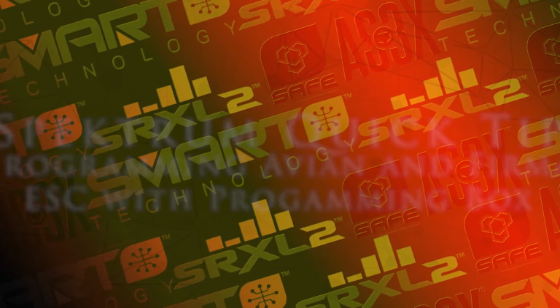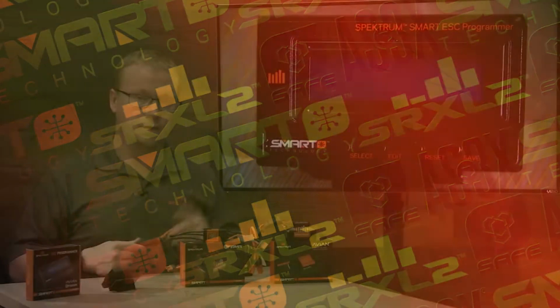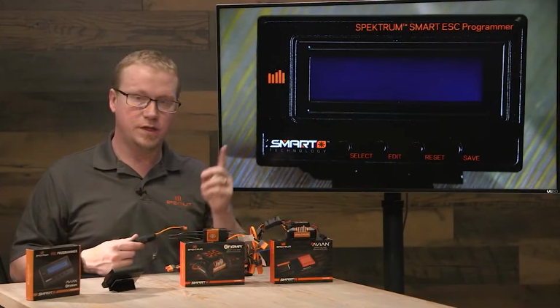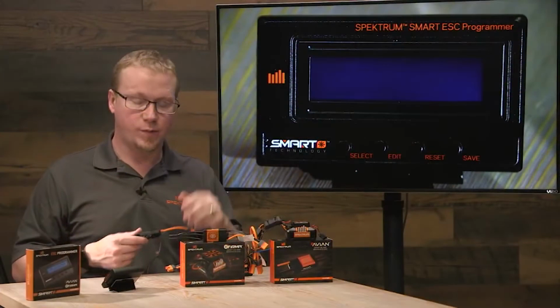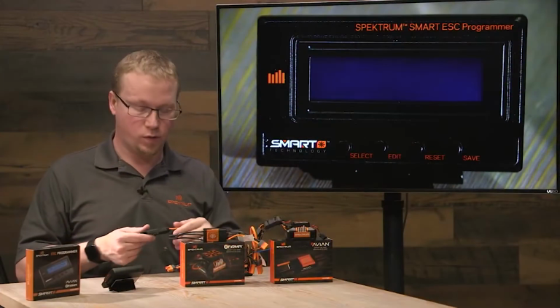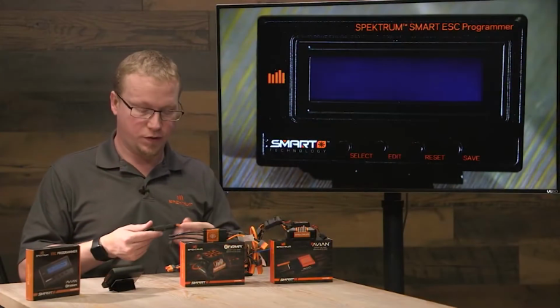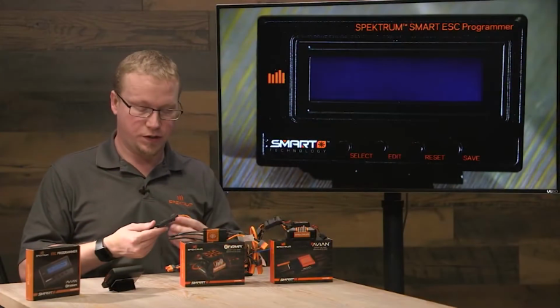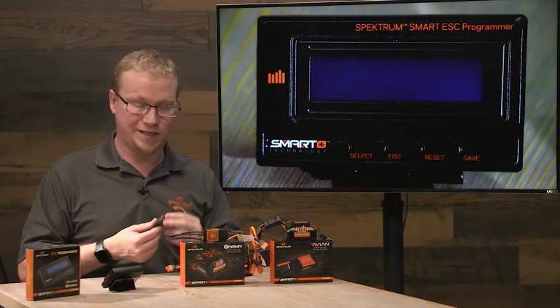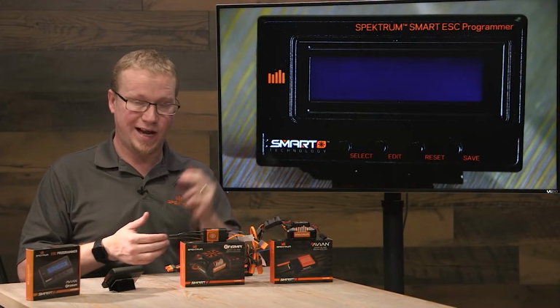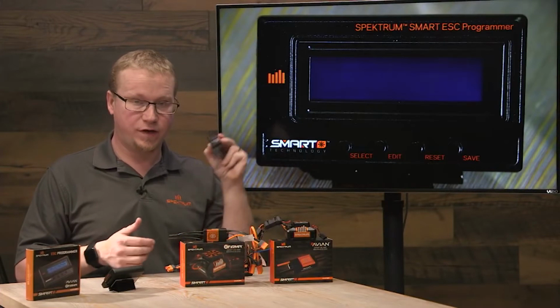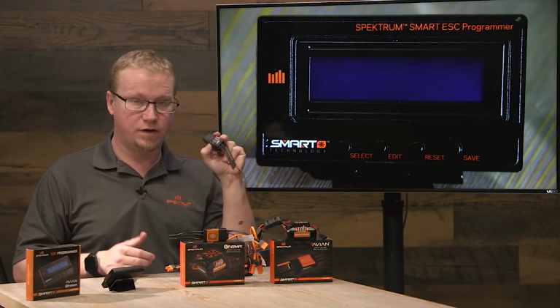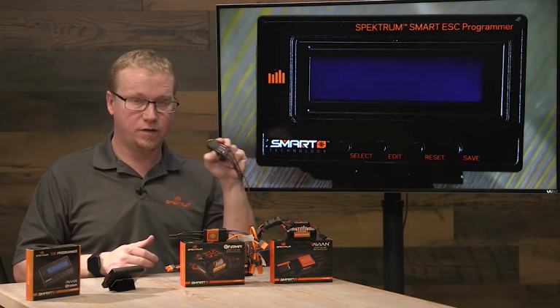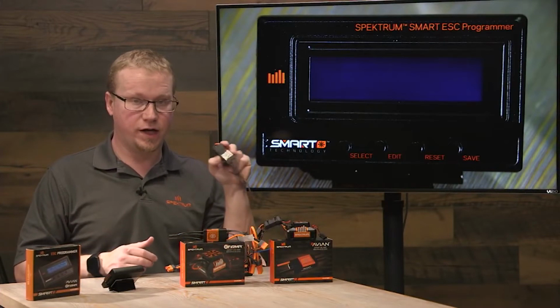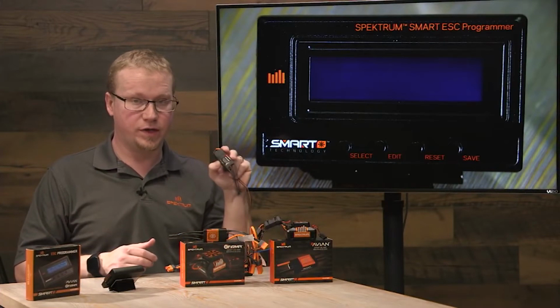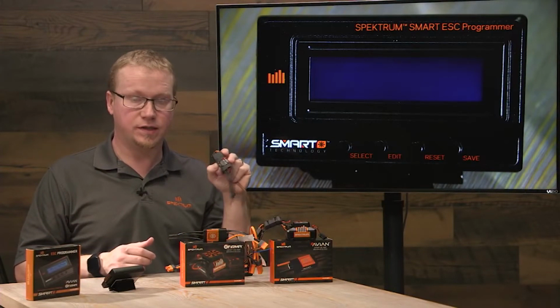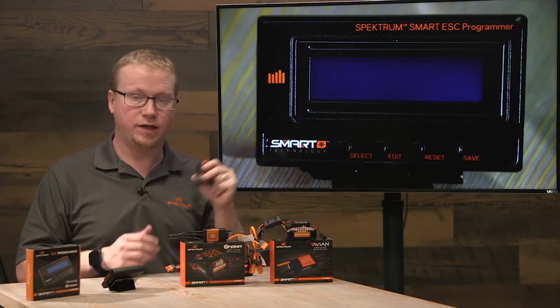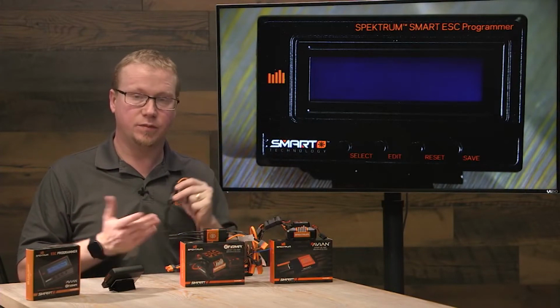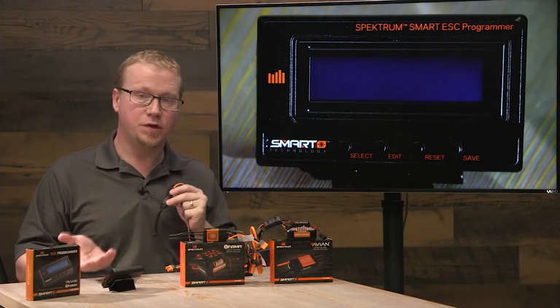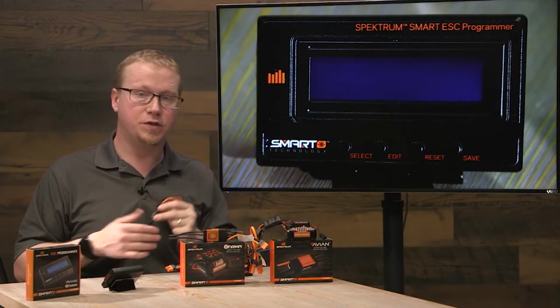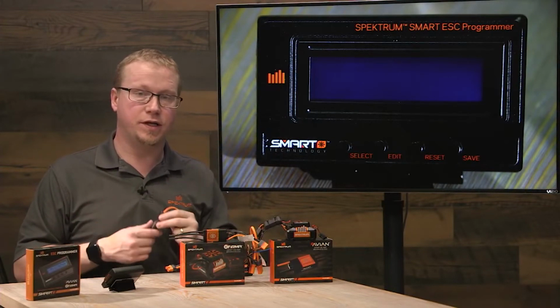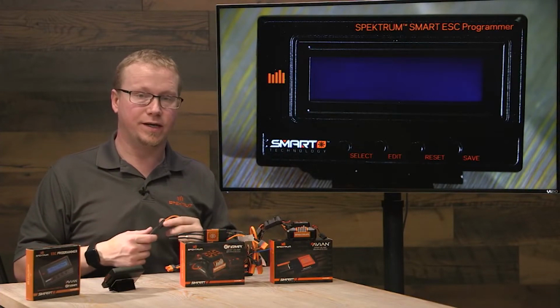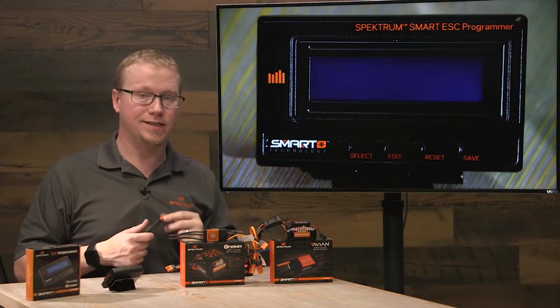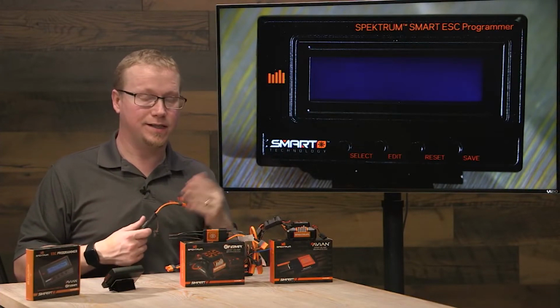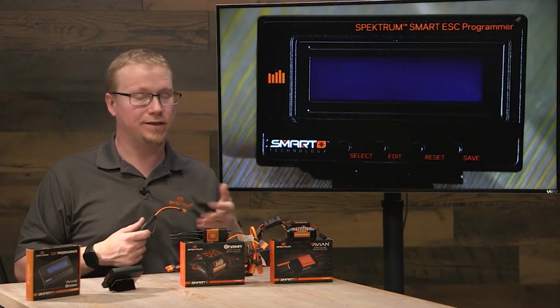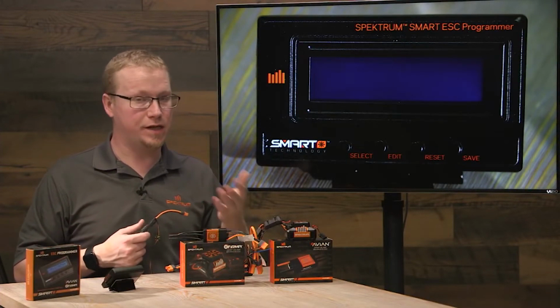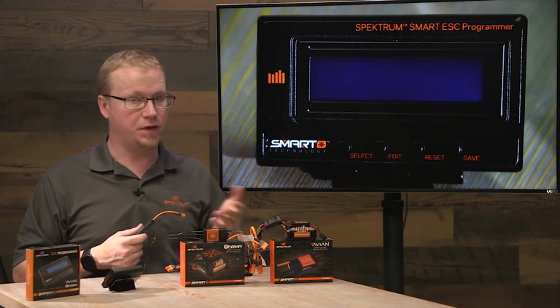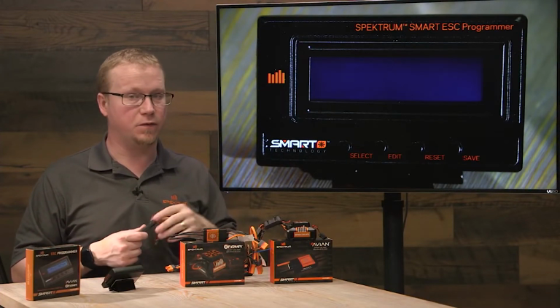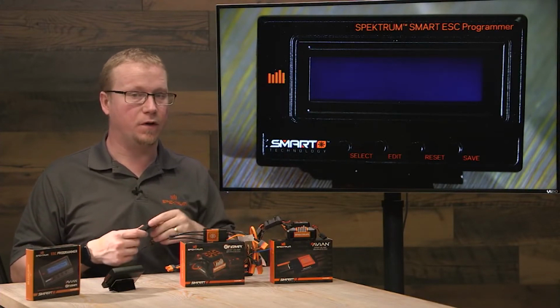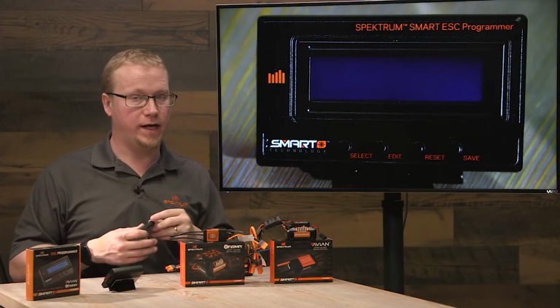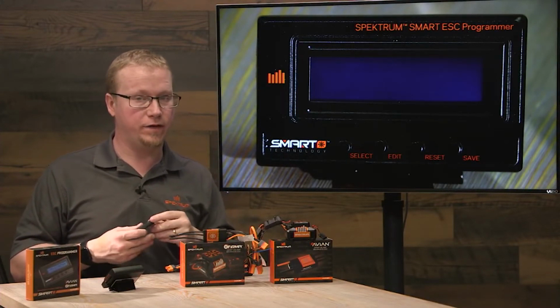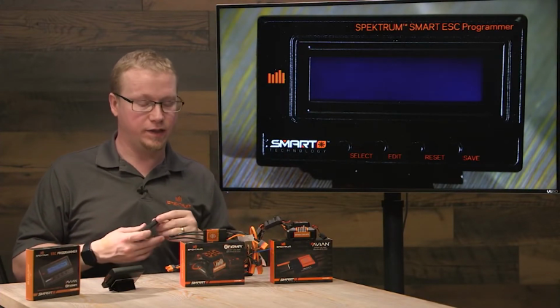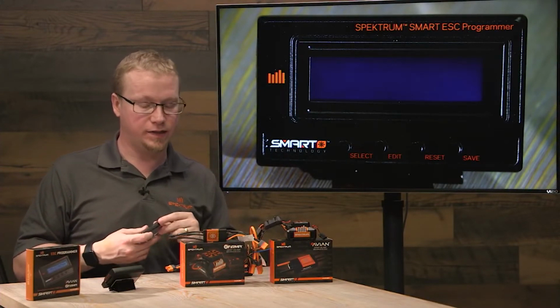For this demo we're going to use the Avian 30 amp ESC, but what you see here is essentially the same thing for all the Avian ESCs.